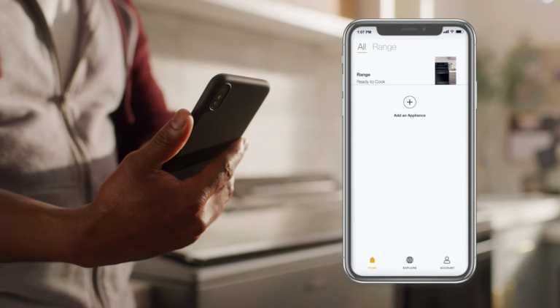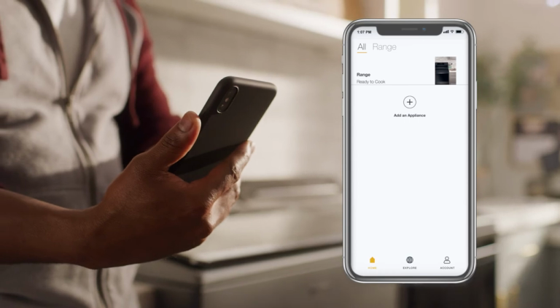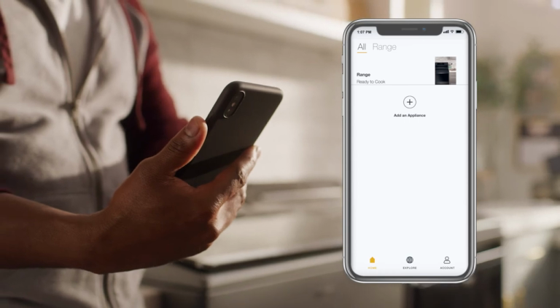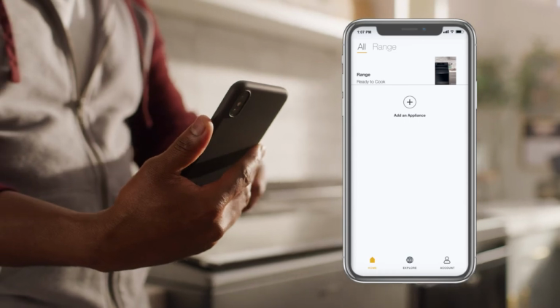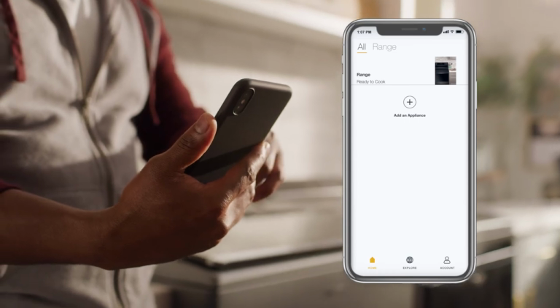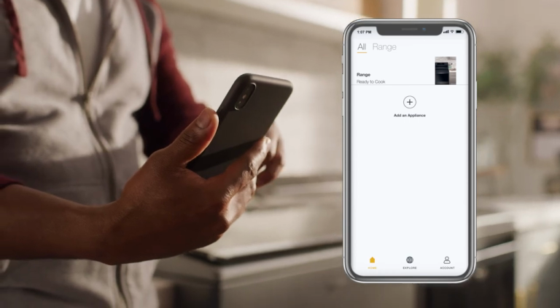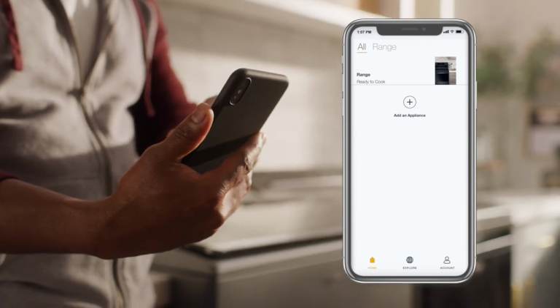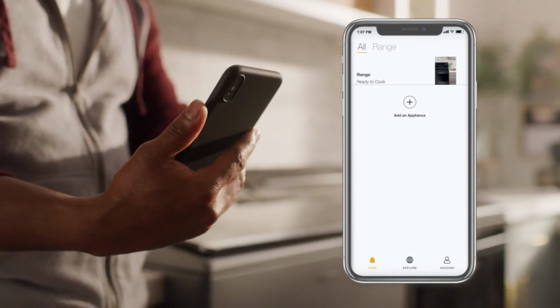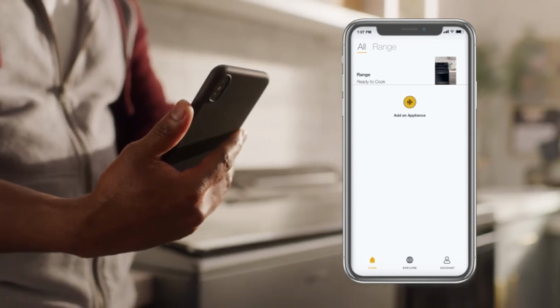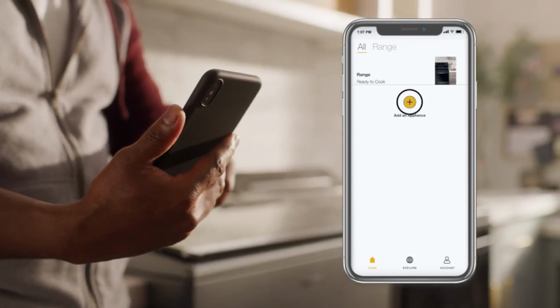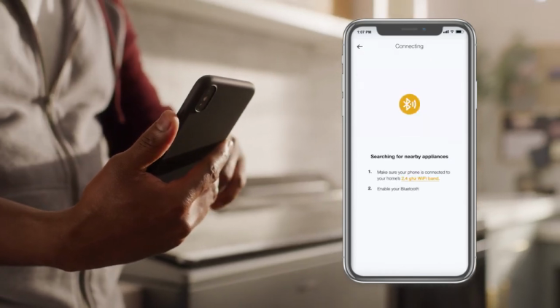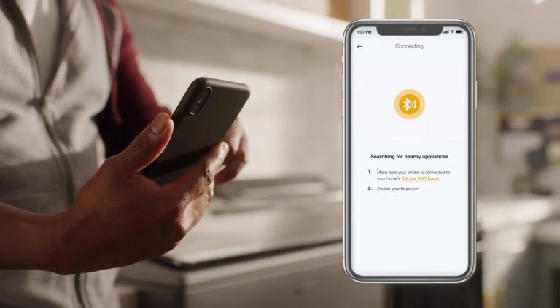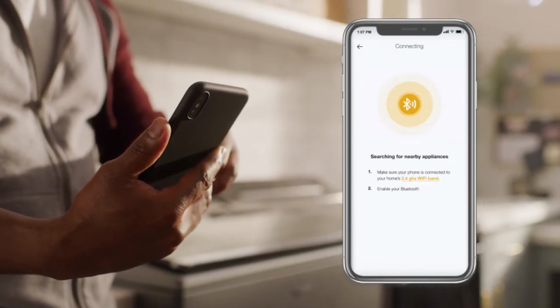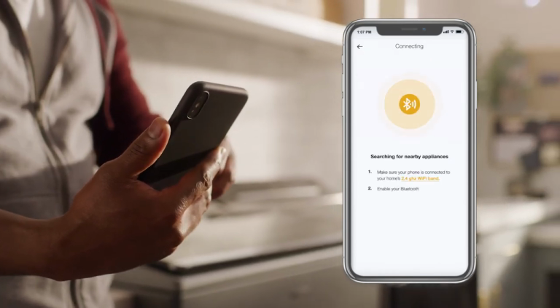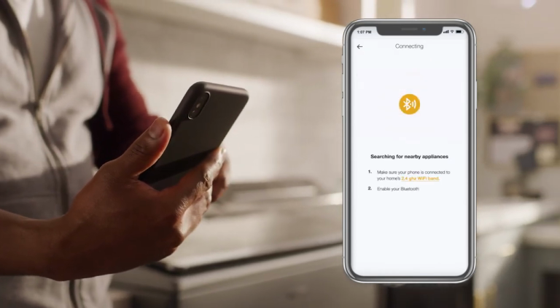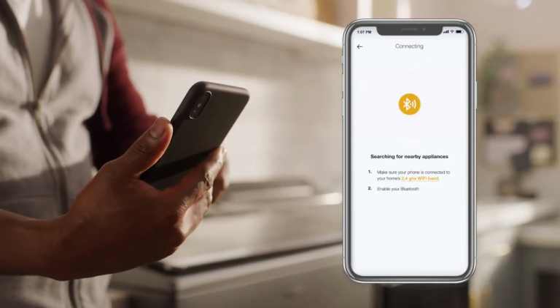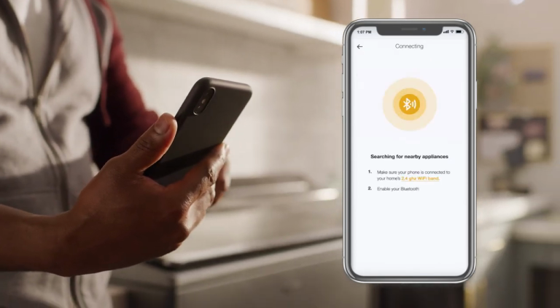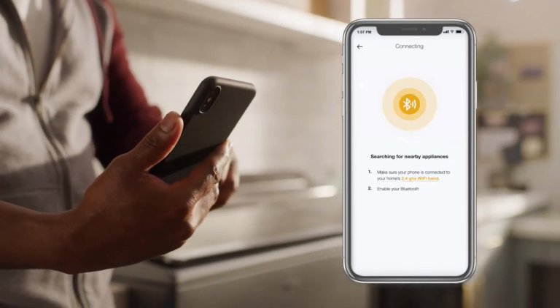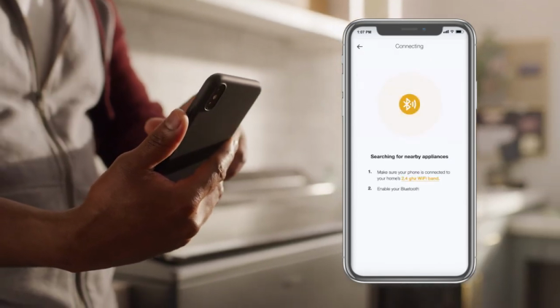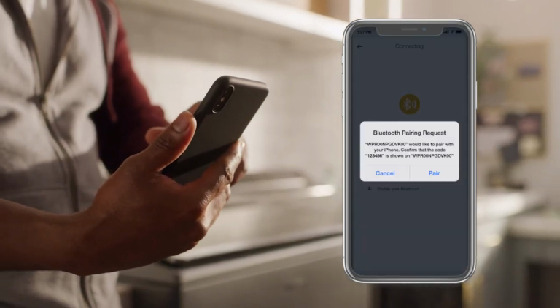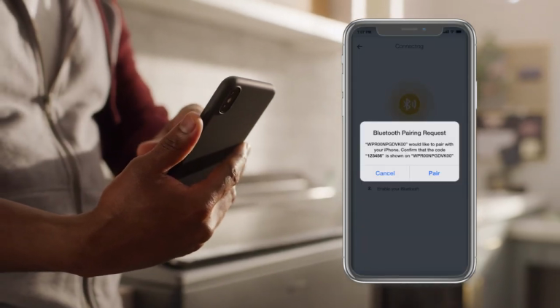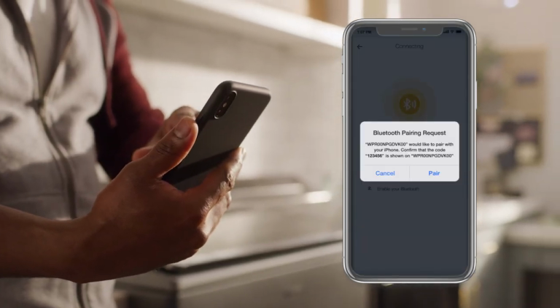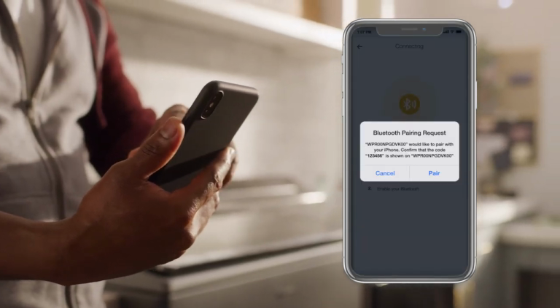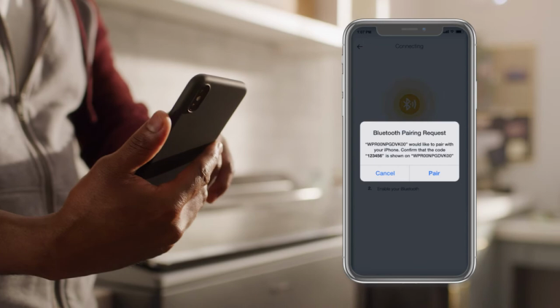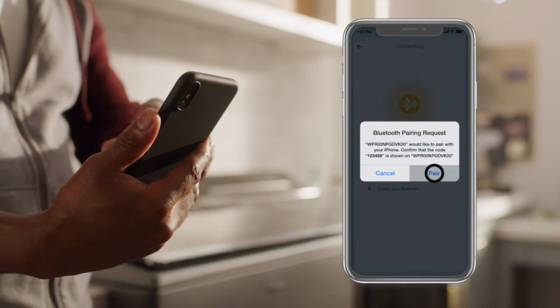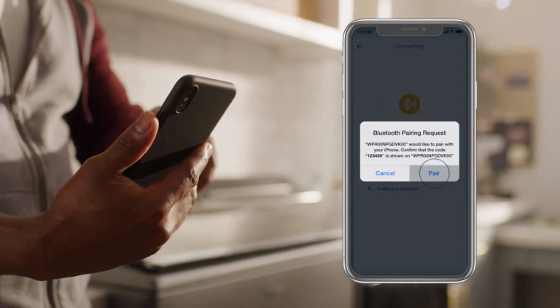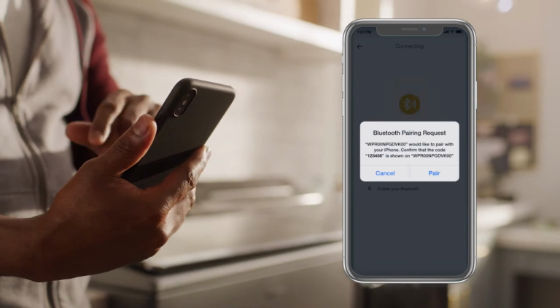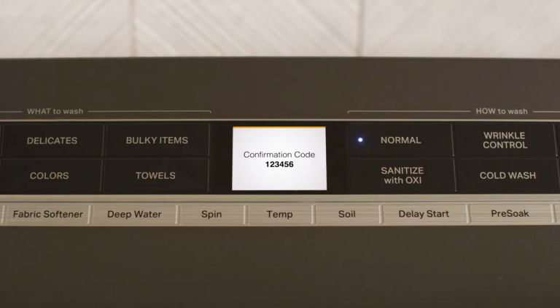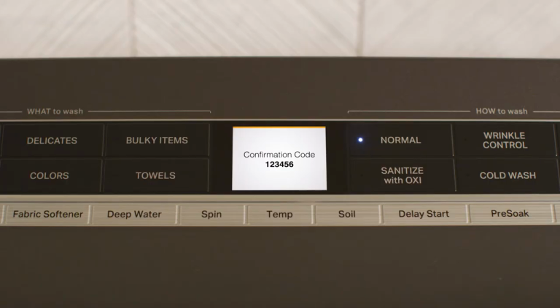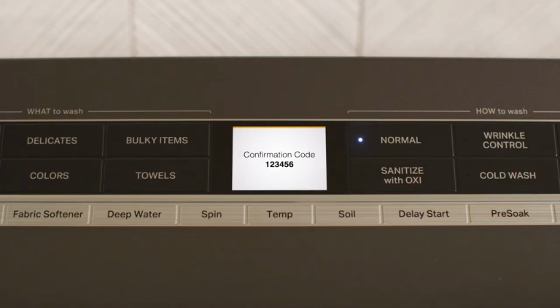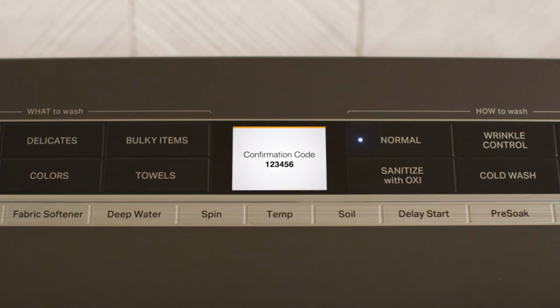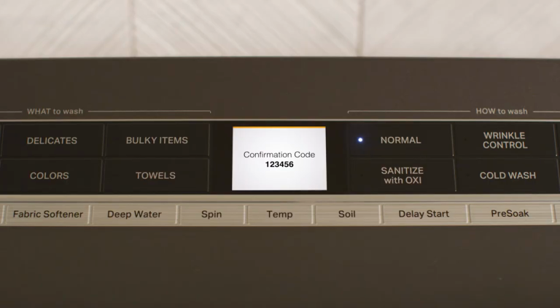On the app, tap Add an Appliance. Then it'll search, prompt you to touch Pair, and confirm the pairing codes match.